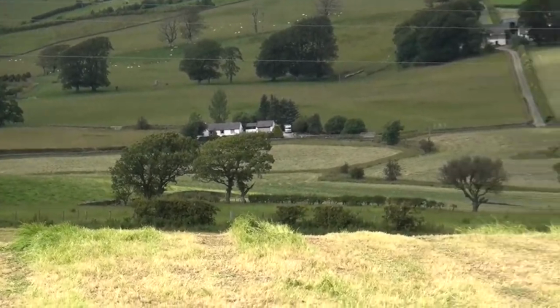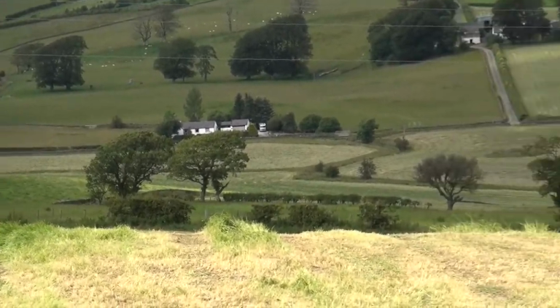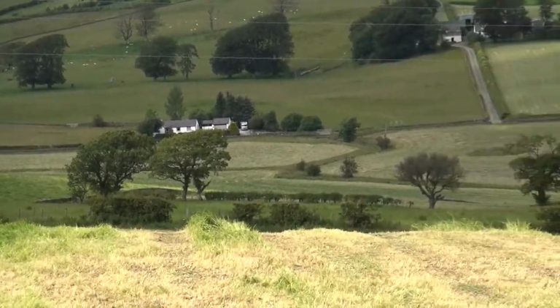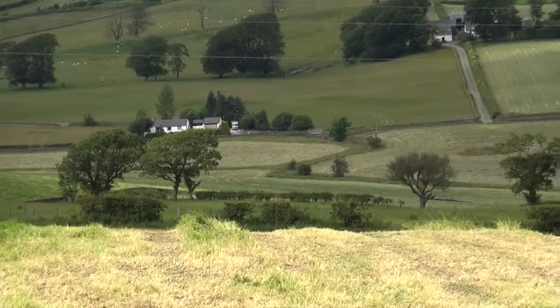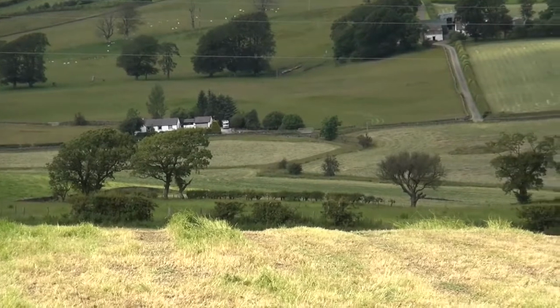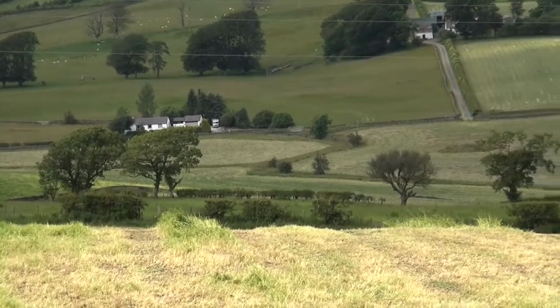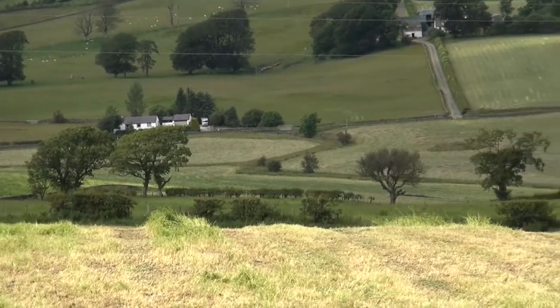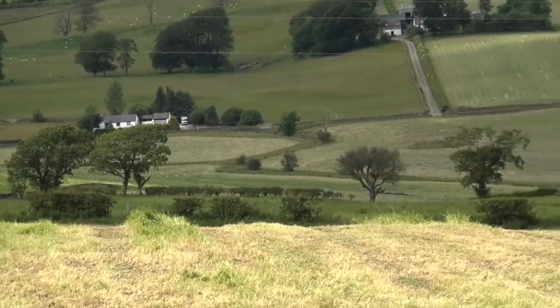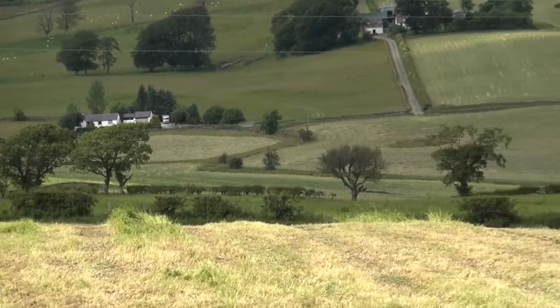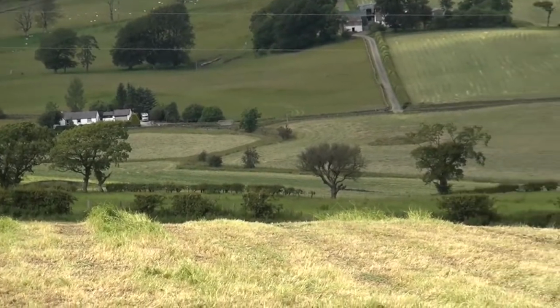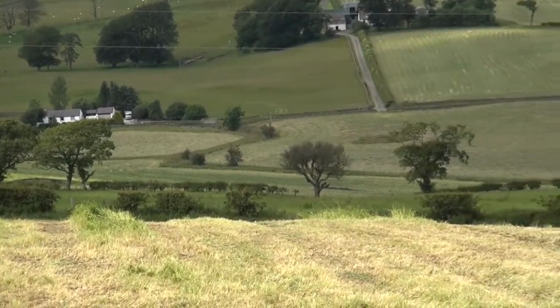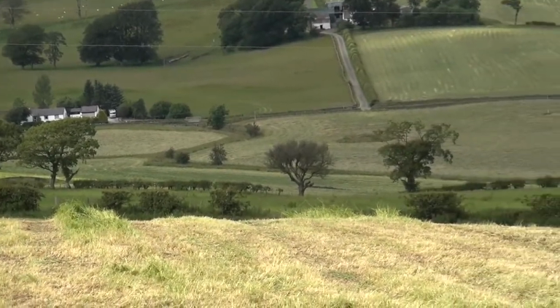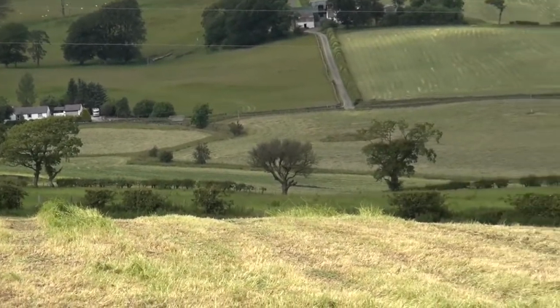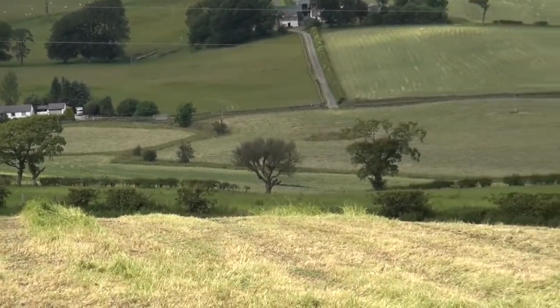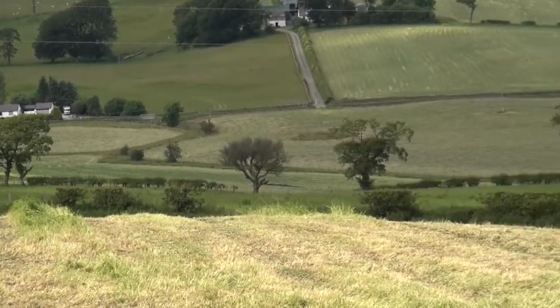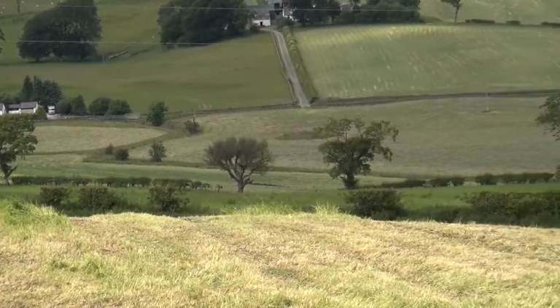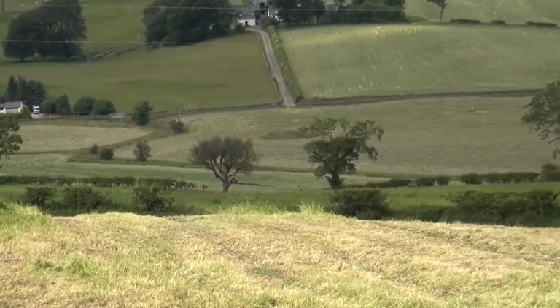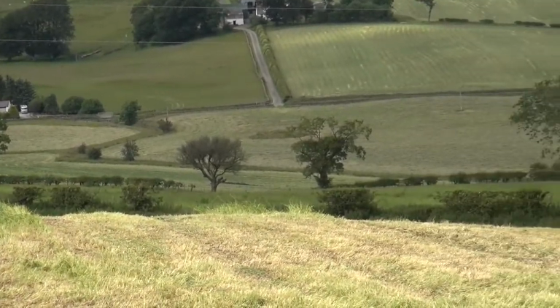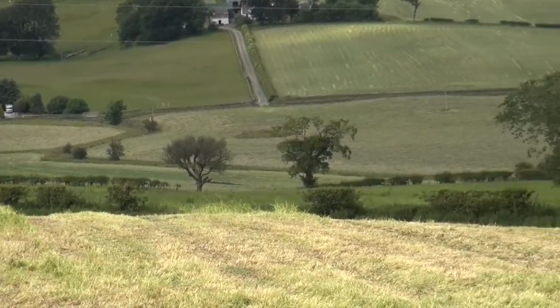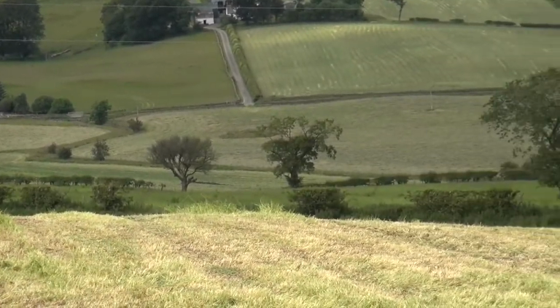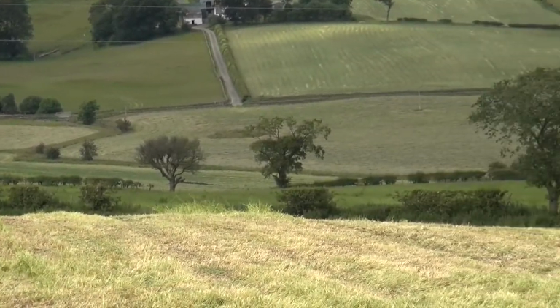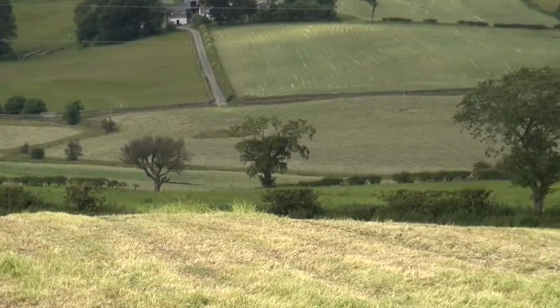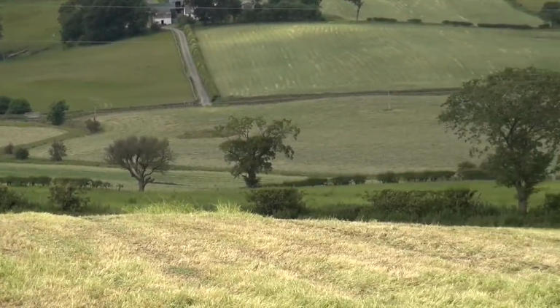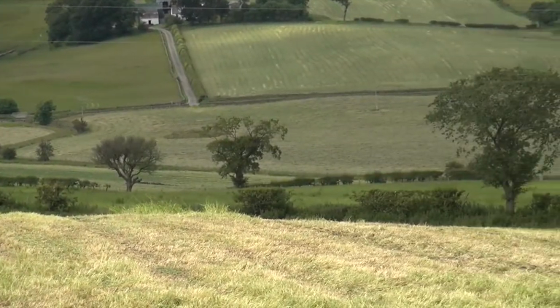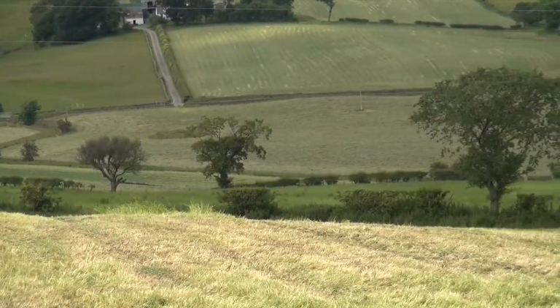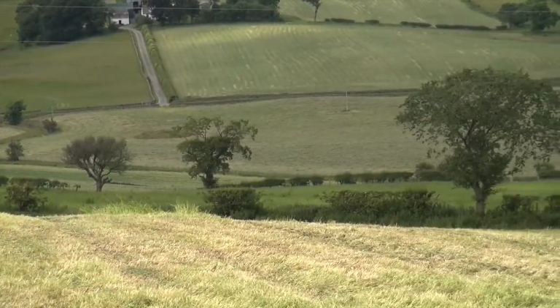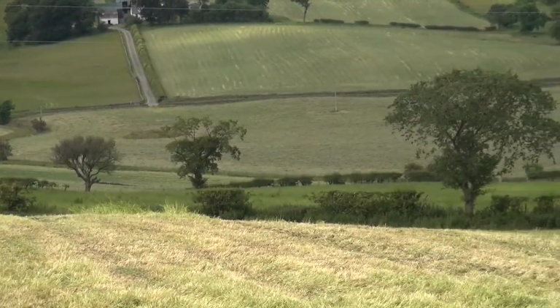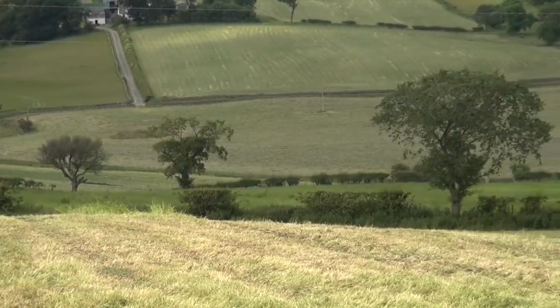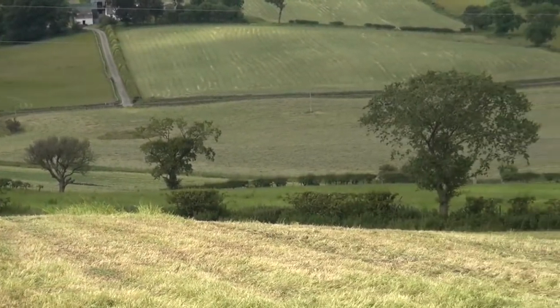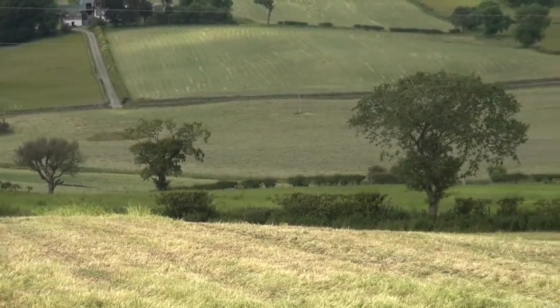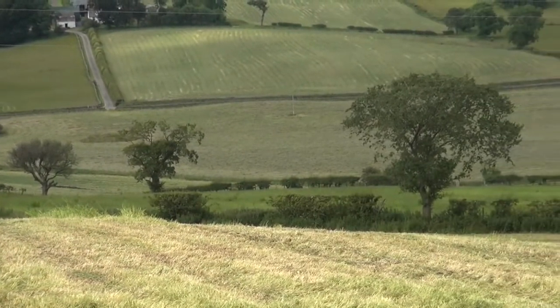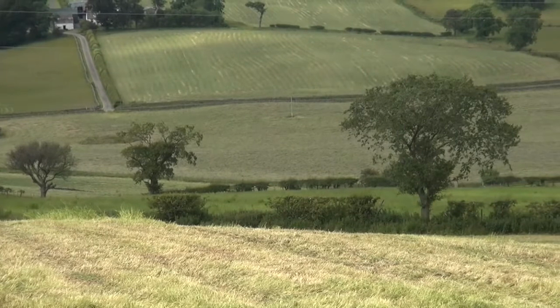There's quite a lot of grass lying cut. Most likely be for this farm, but not very sure.